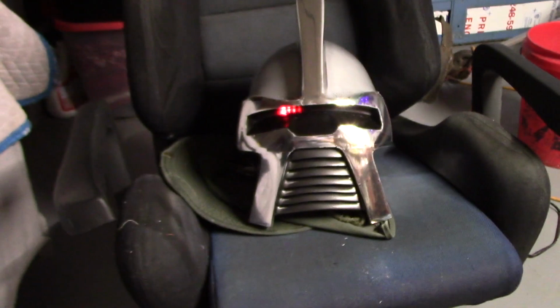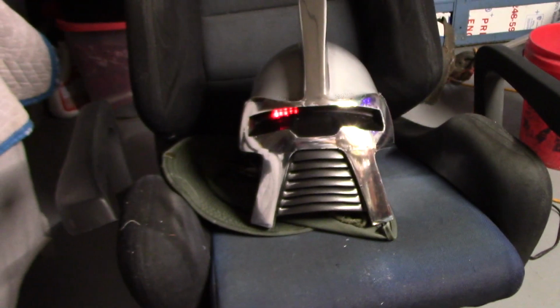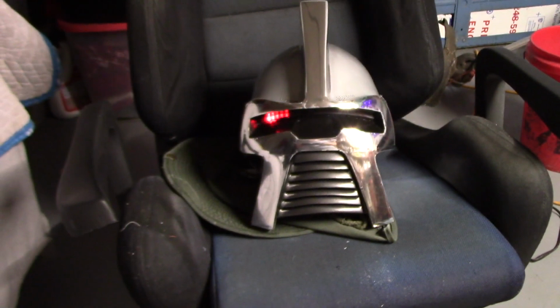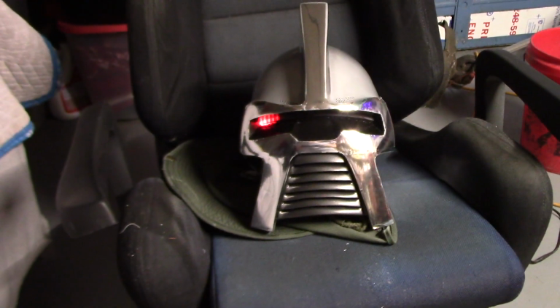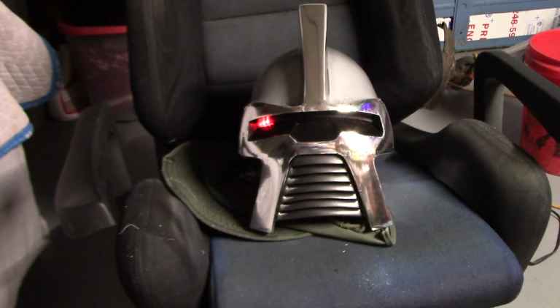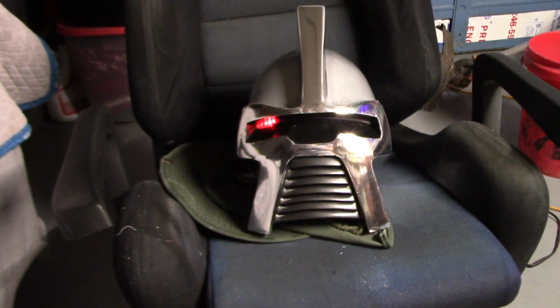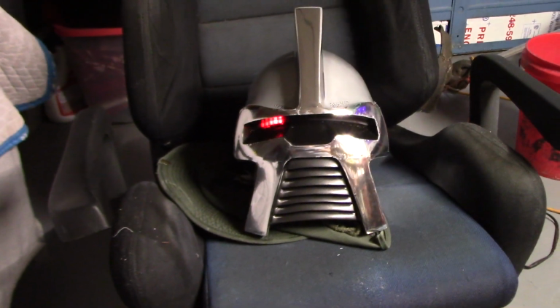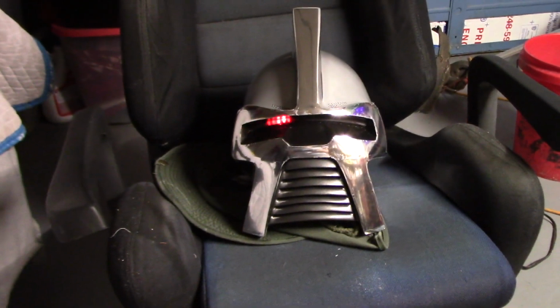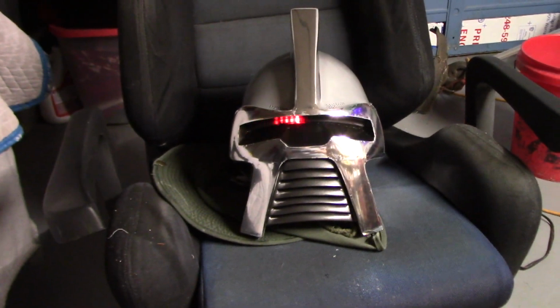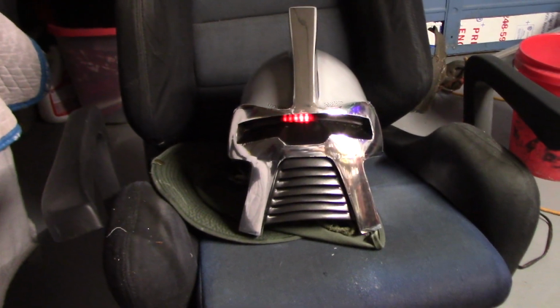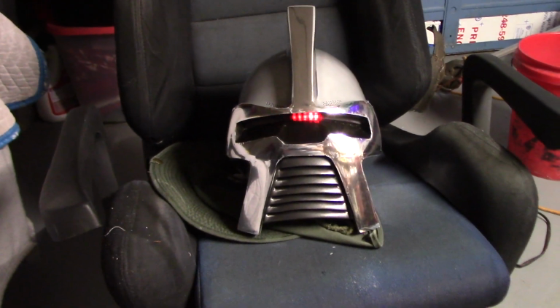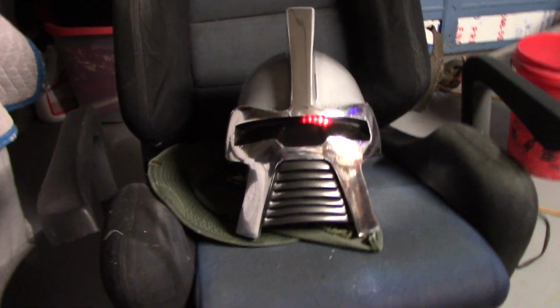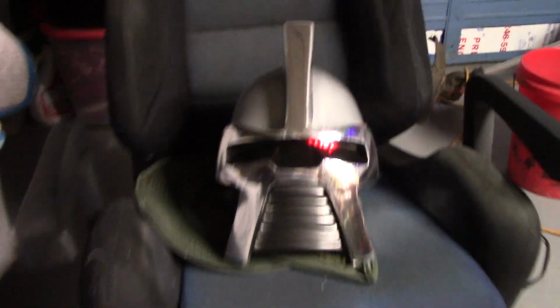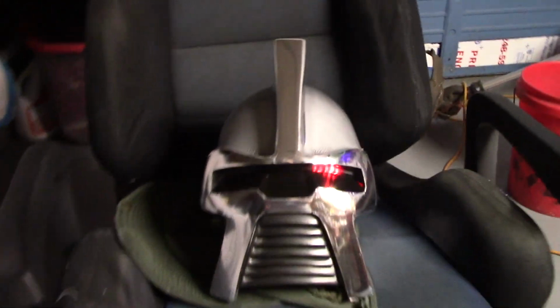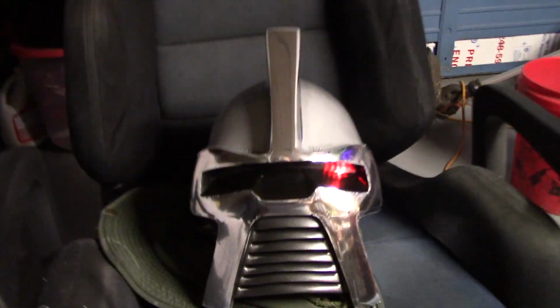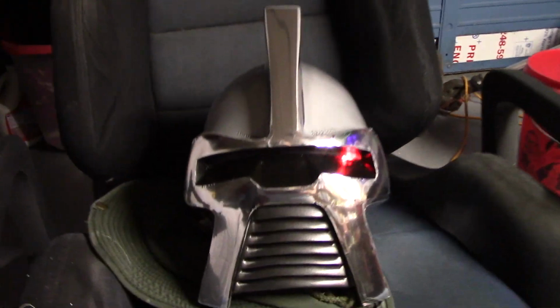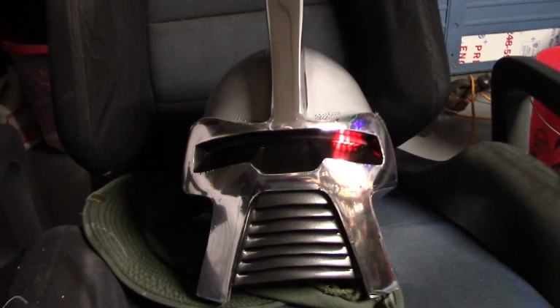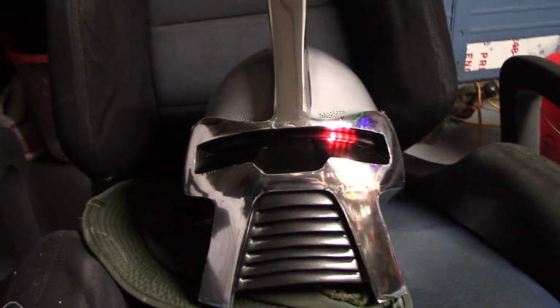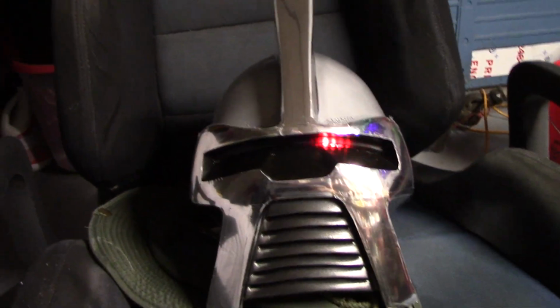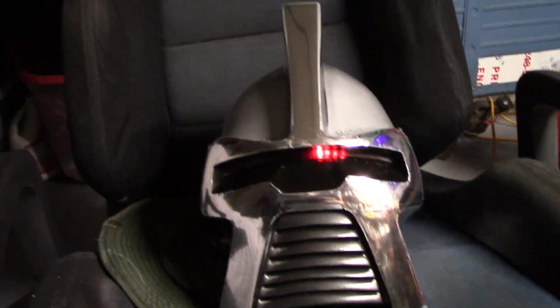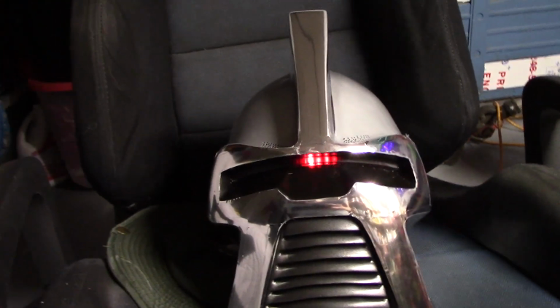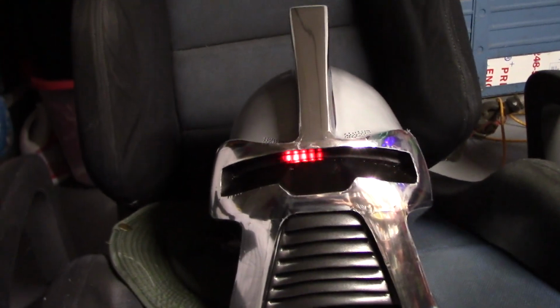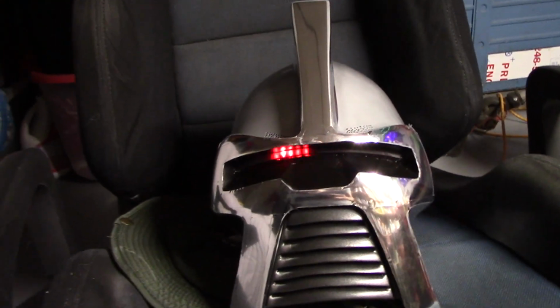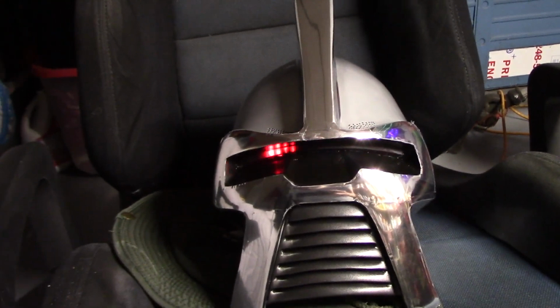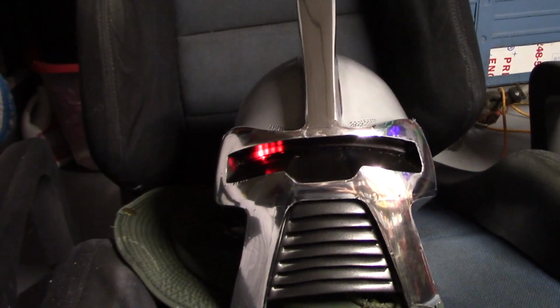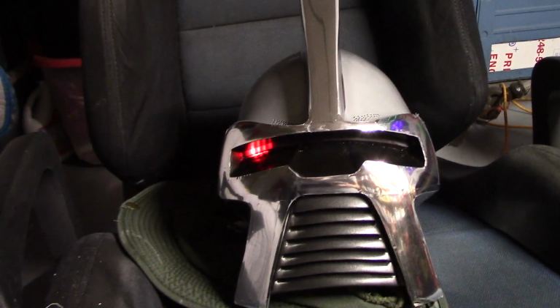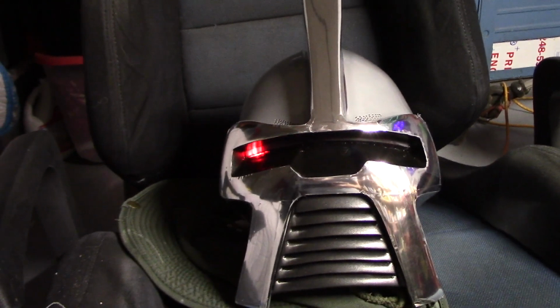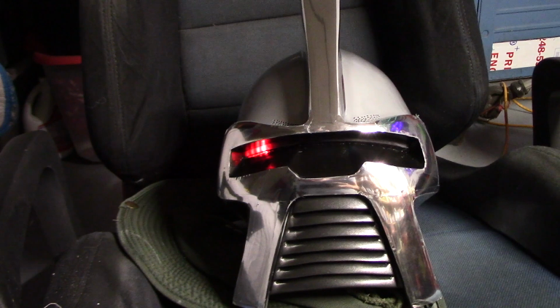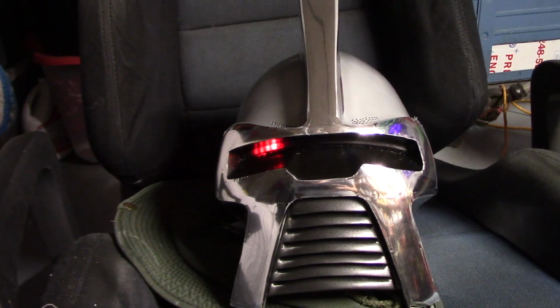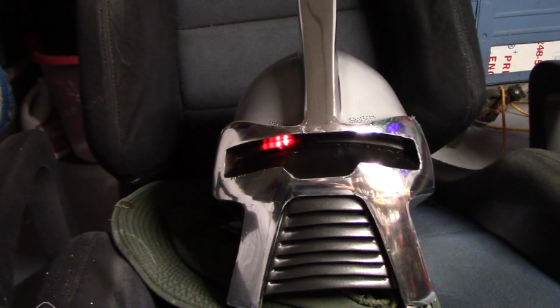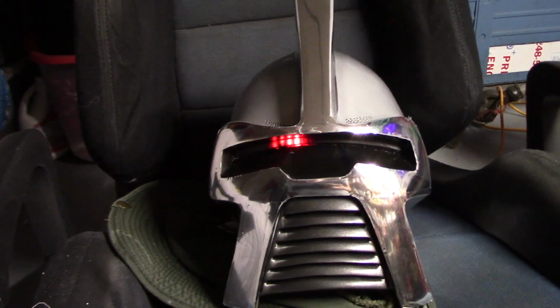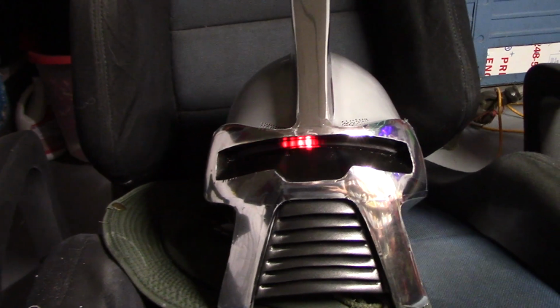I'm so happy I fixed it. Look at that — it works all the way across. Full sweep.